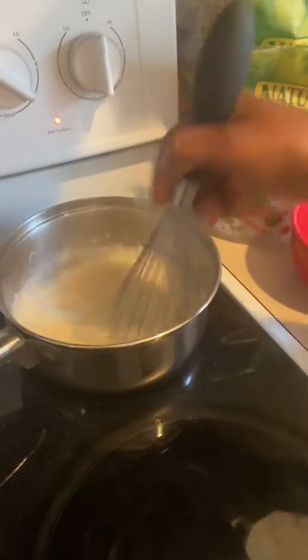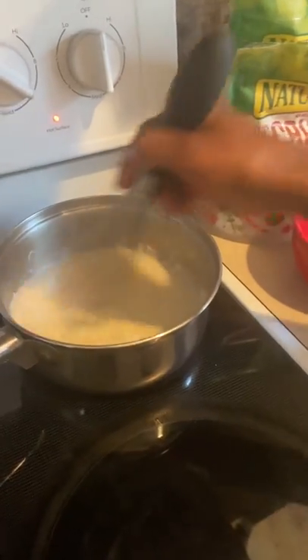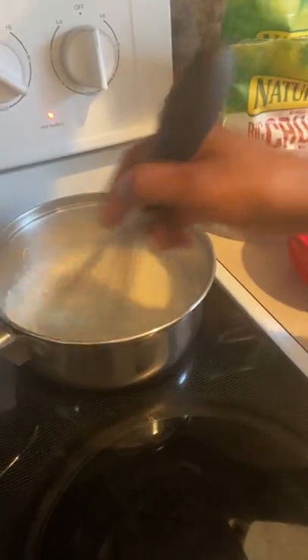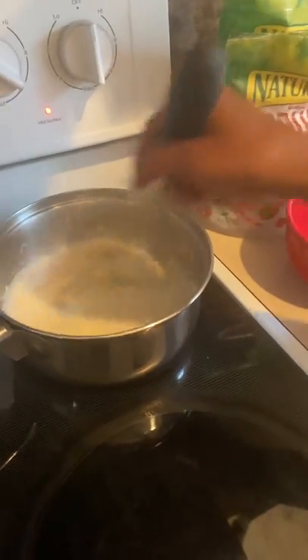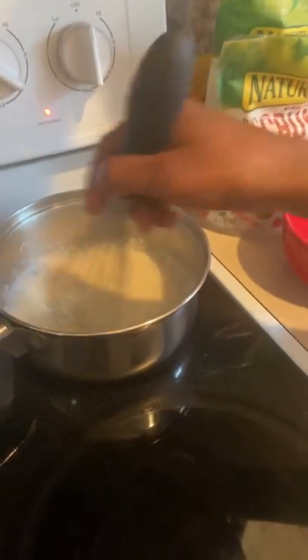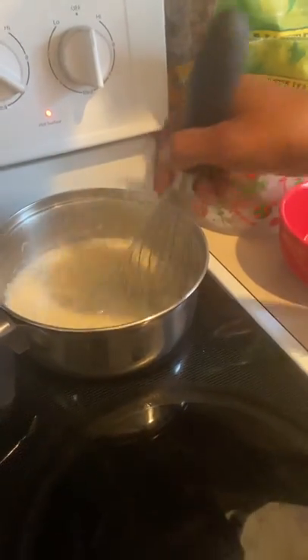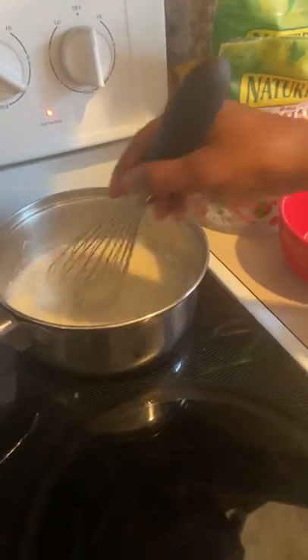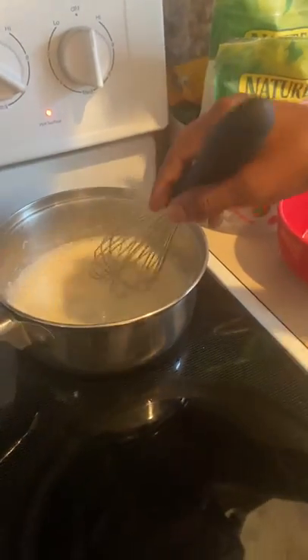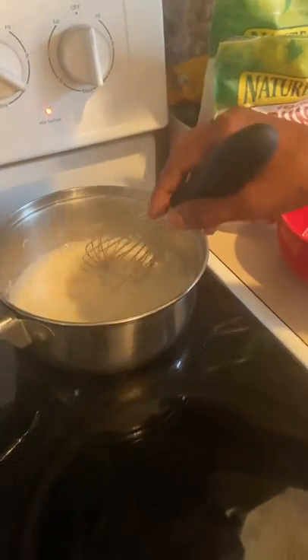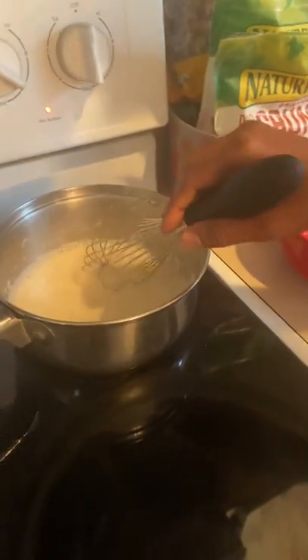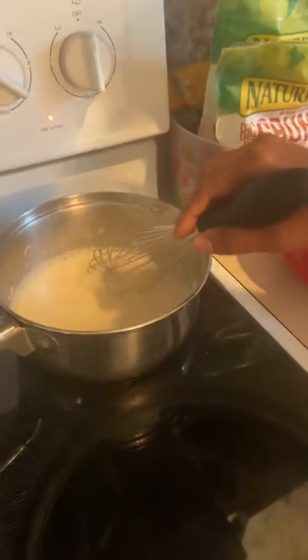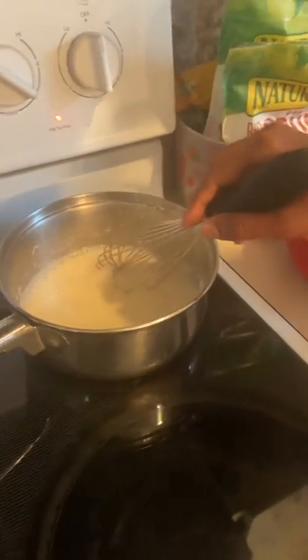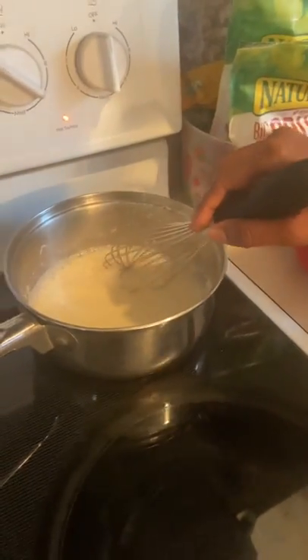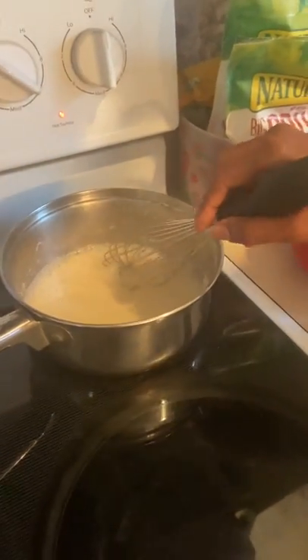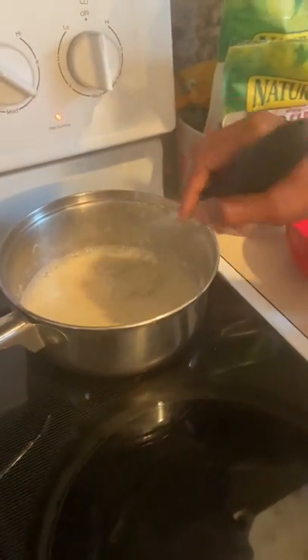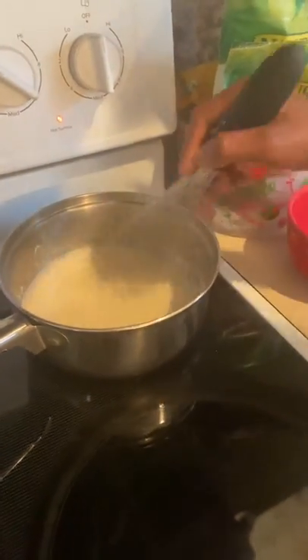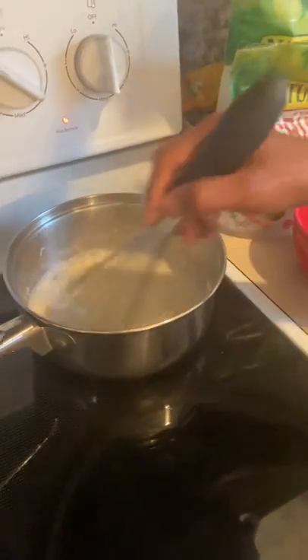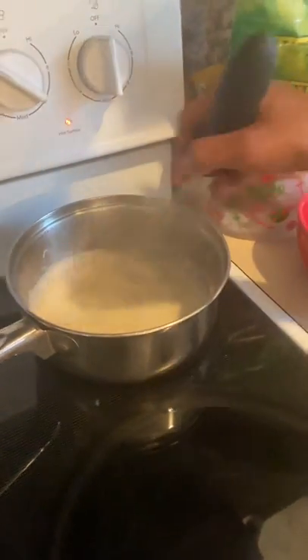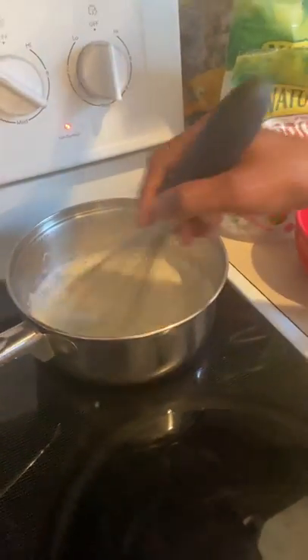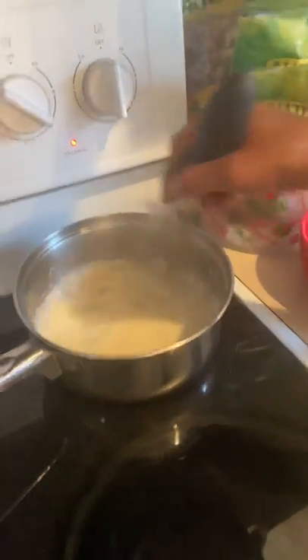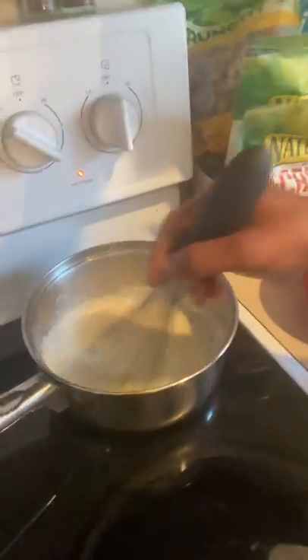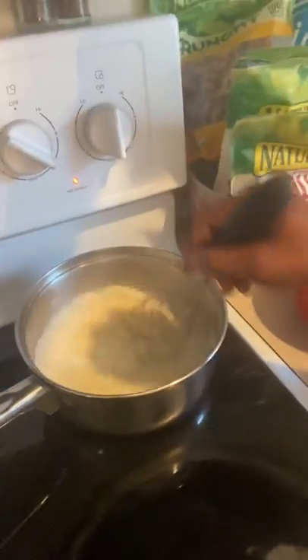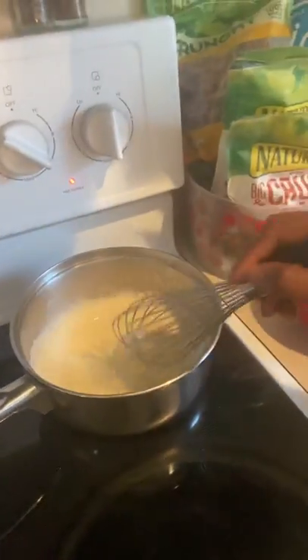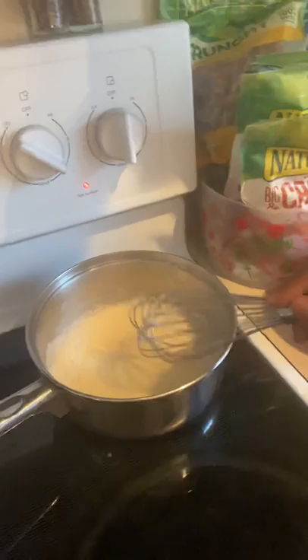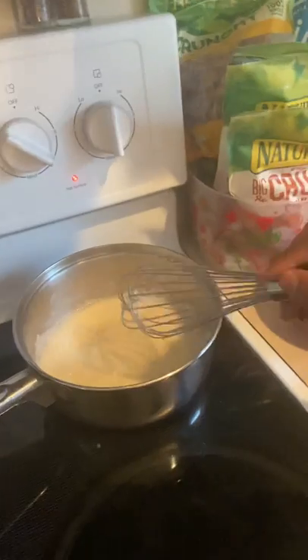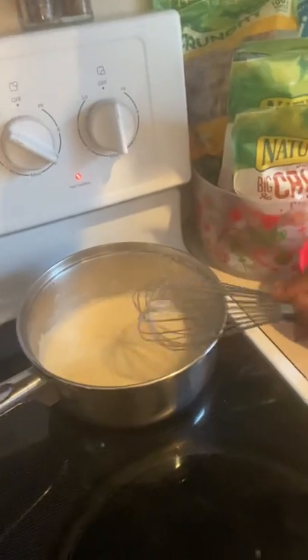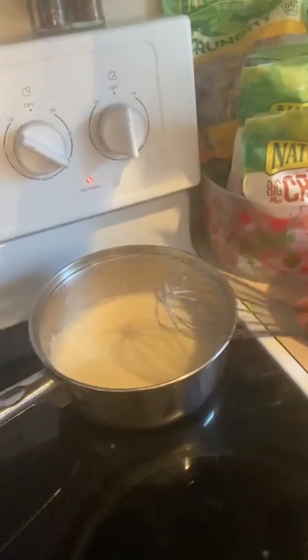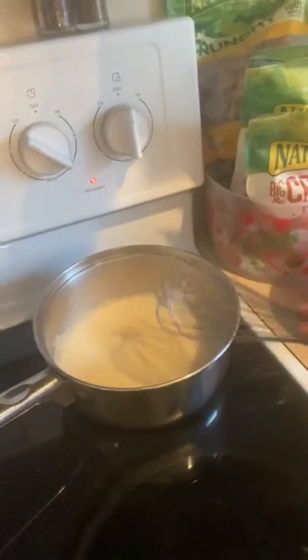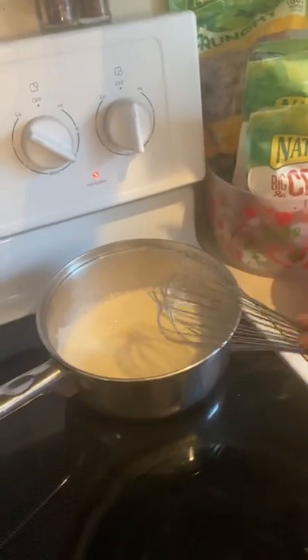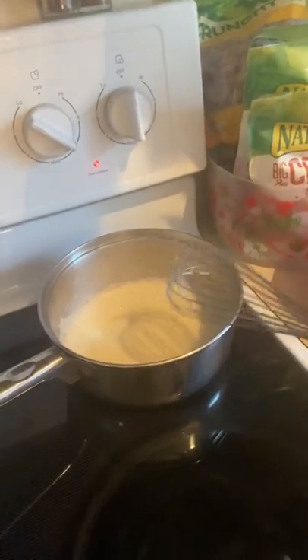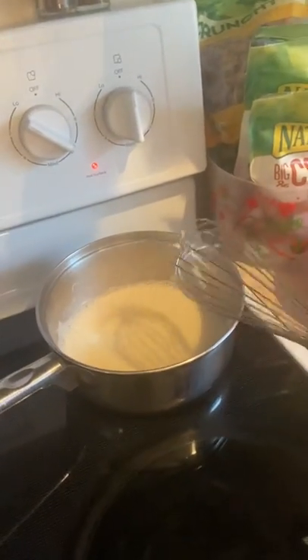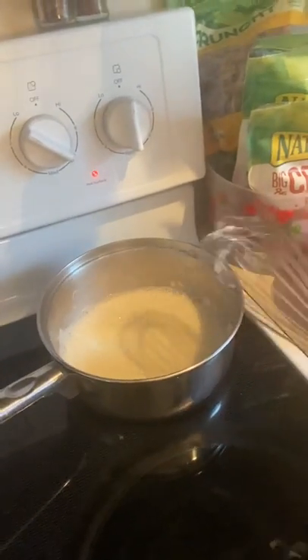I already have my ice bath ready, so we're going to transition to that.